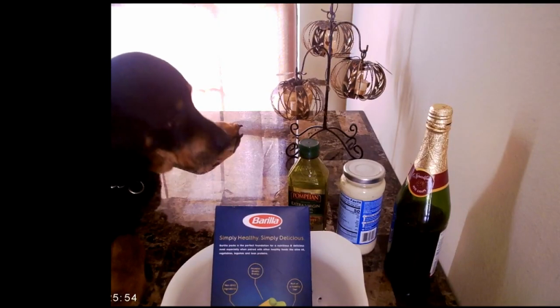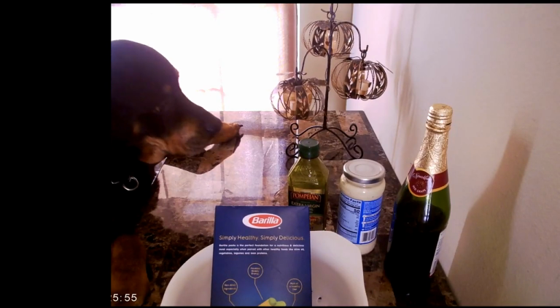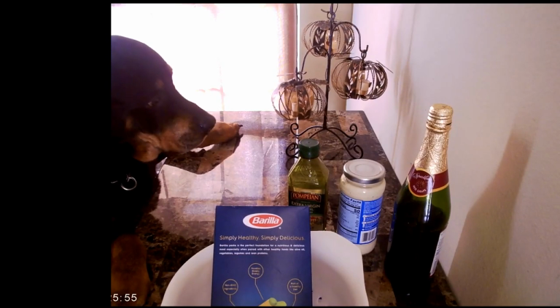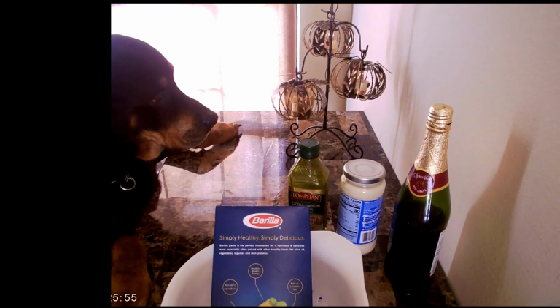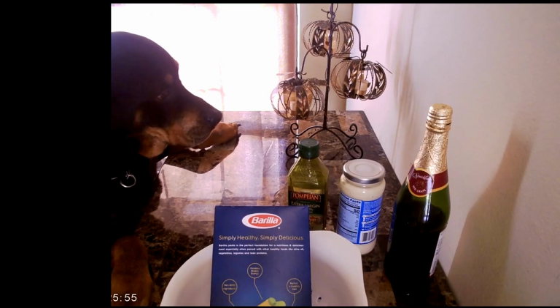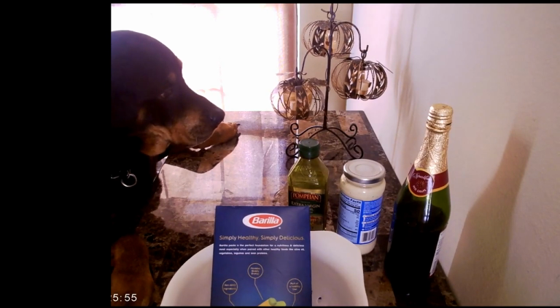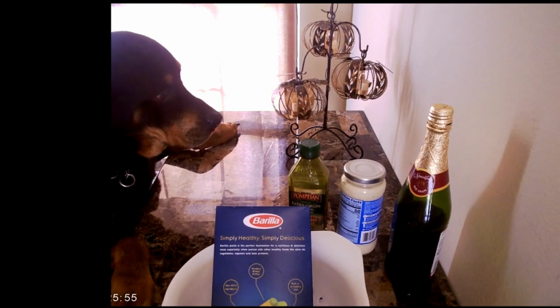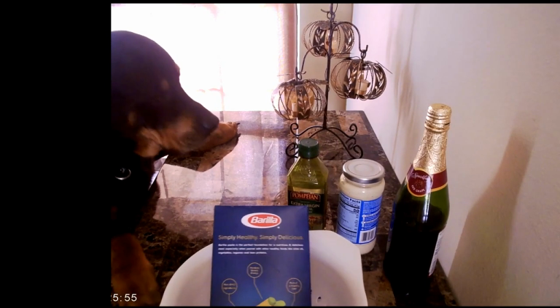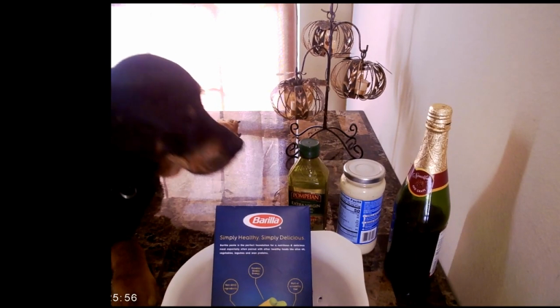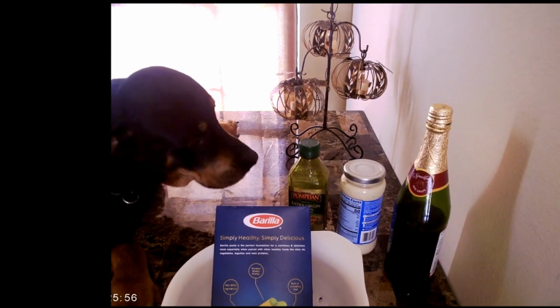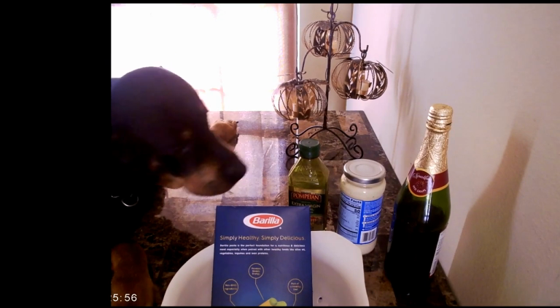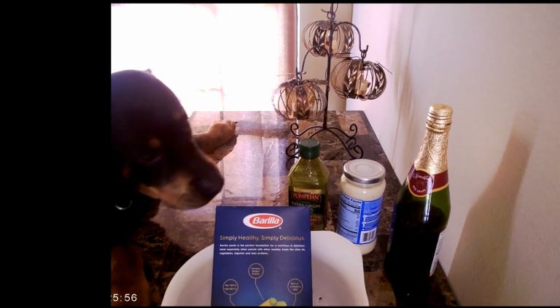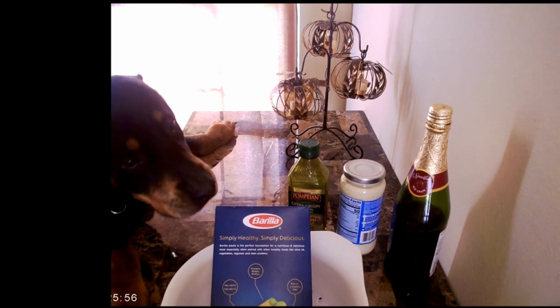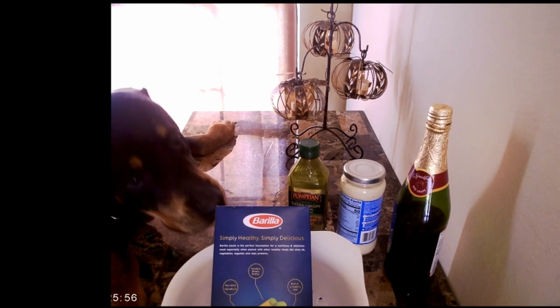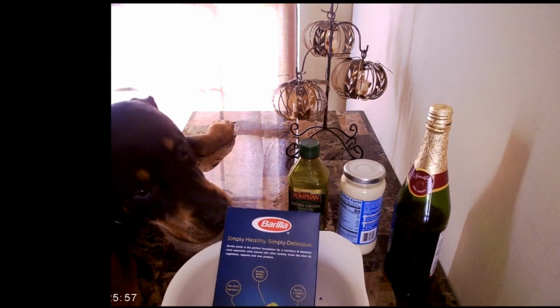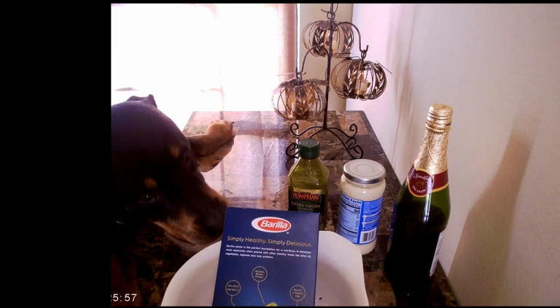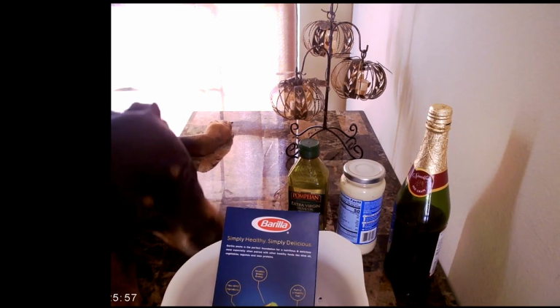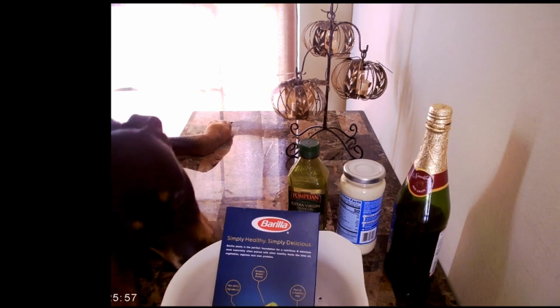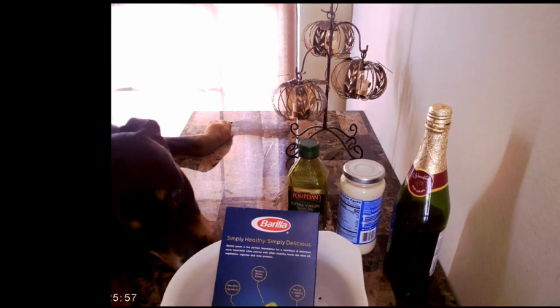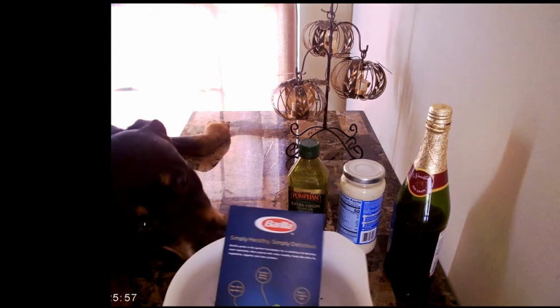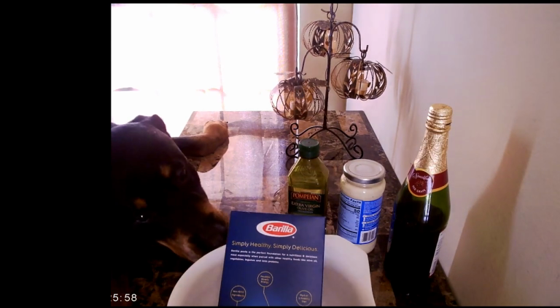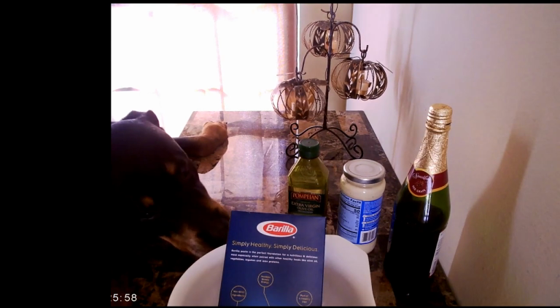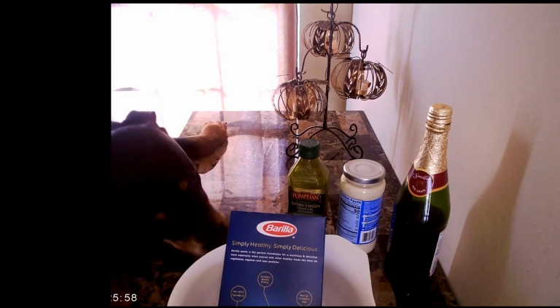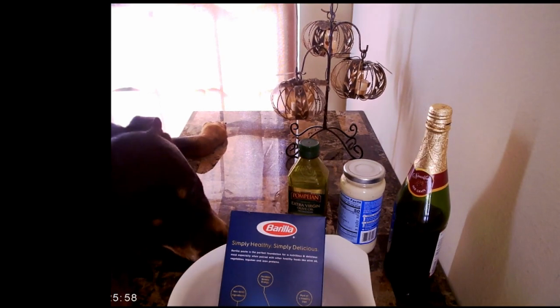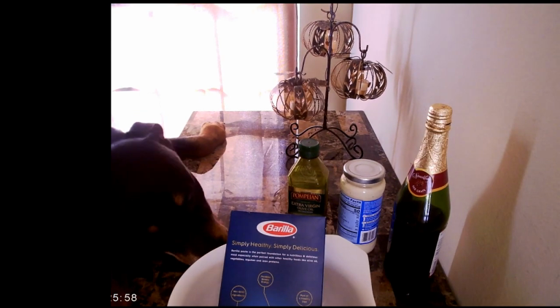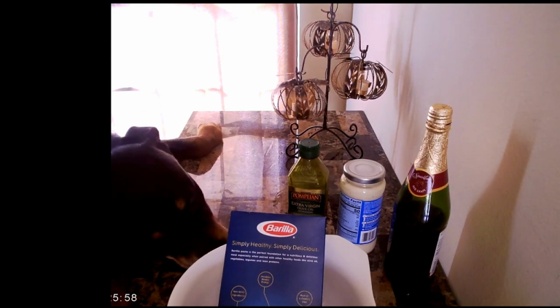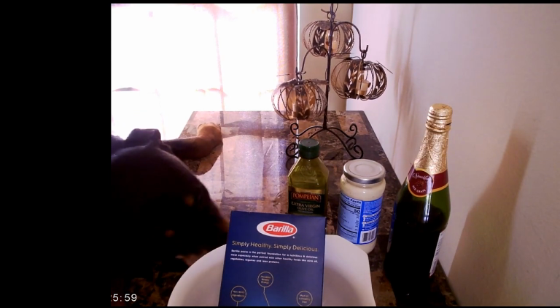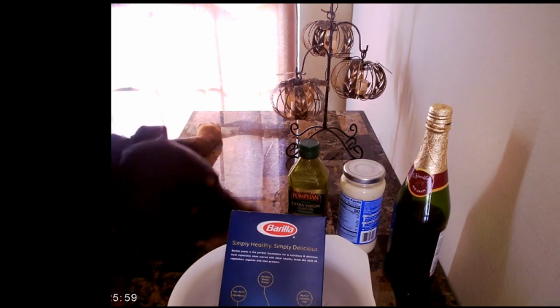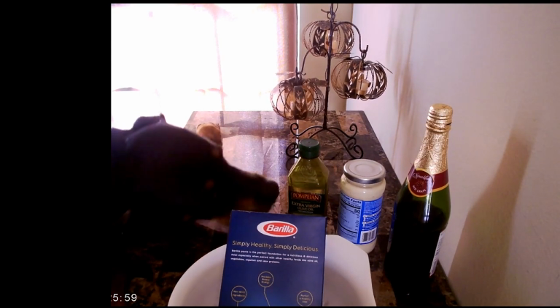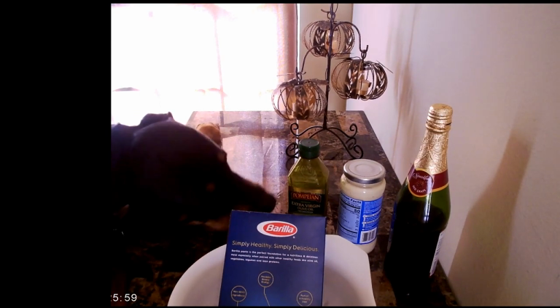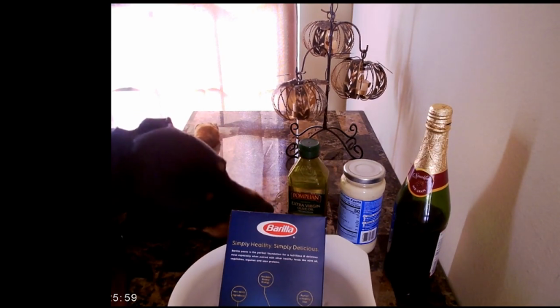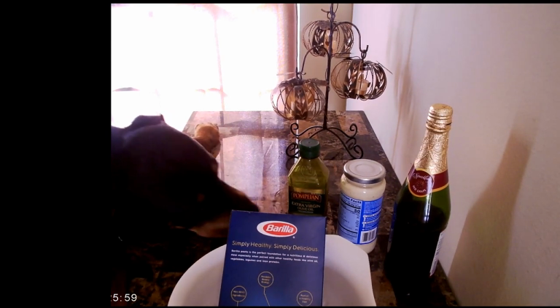Putting the ingredients together for my delicious pasta. Vive Italia!